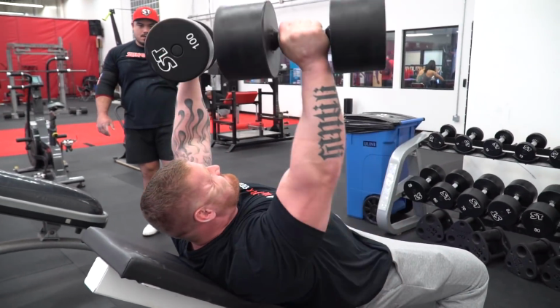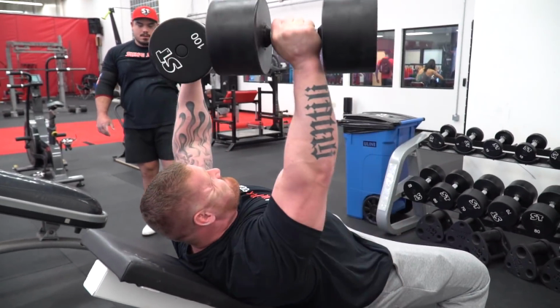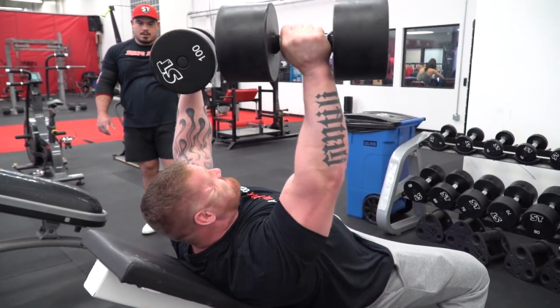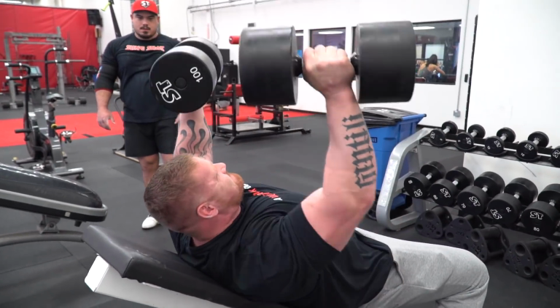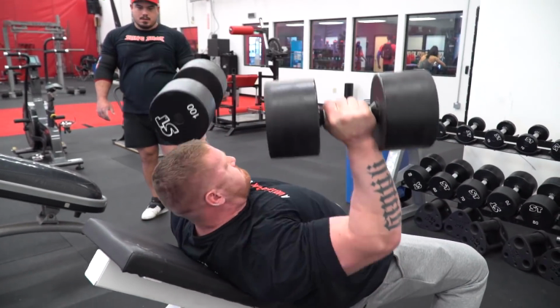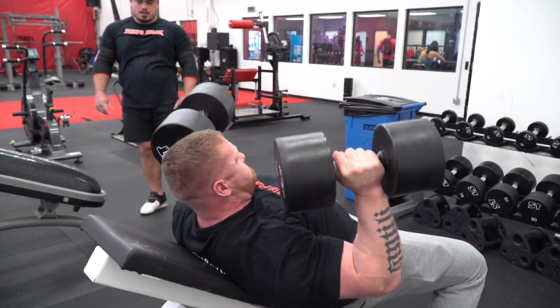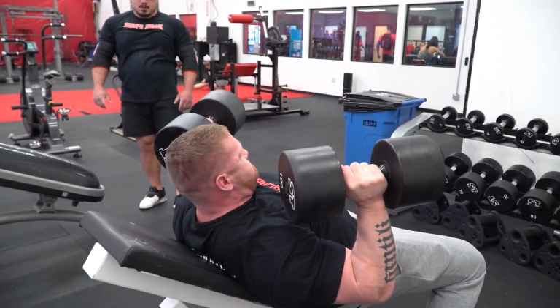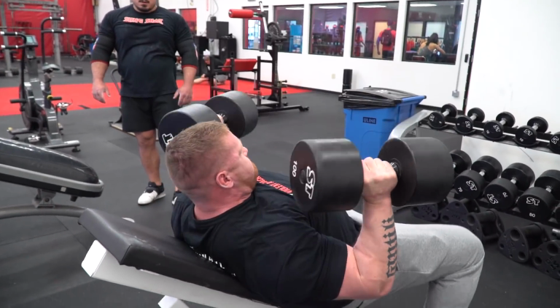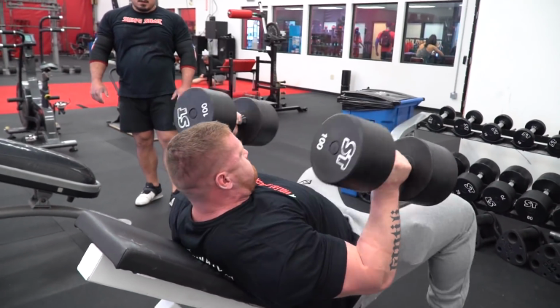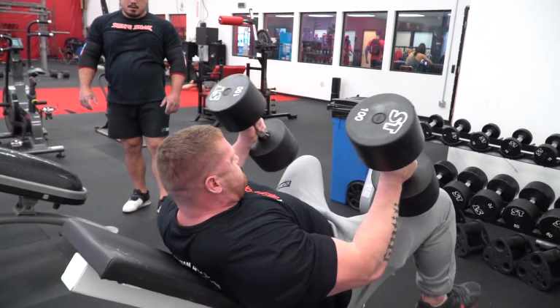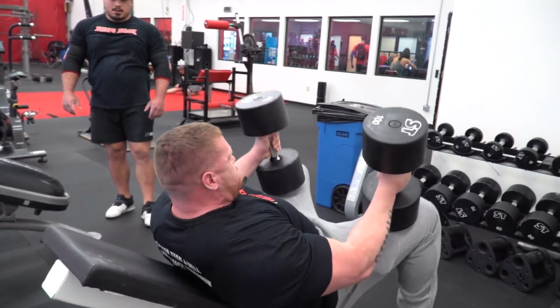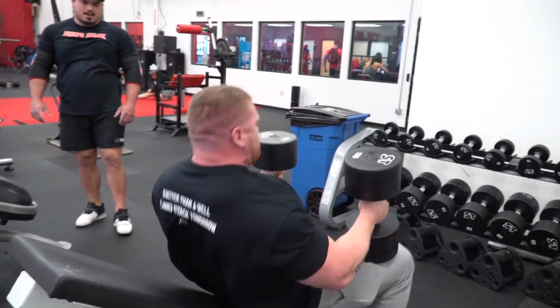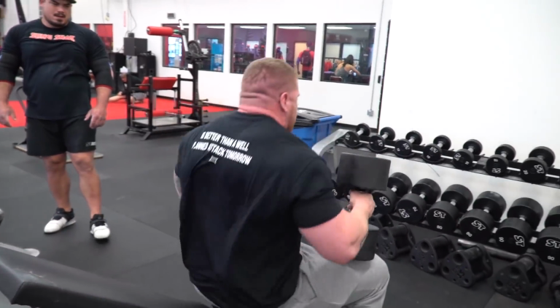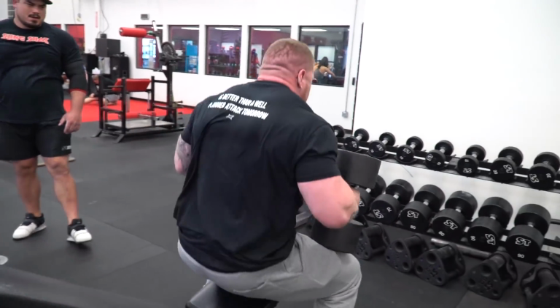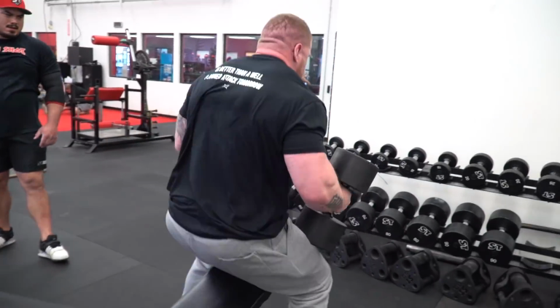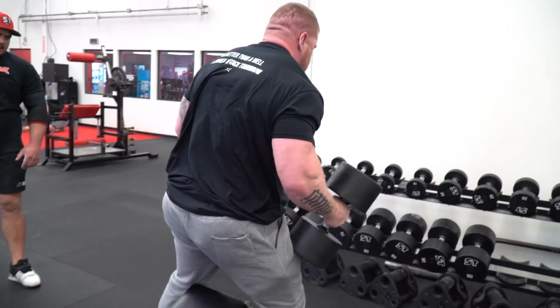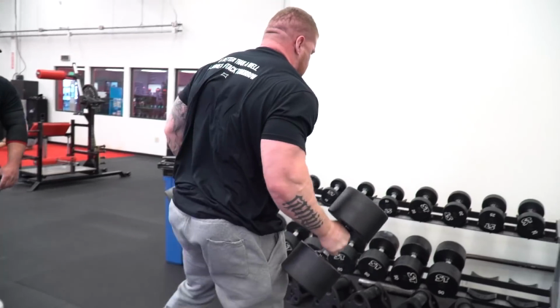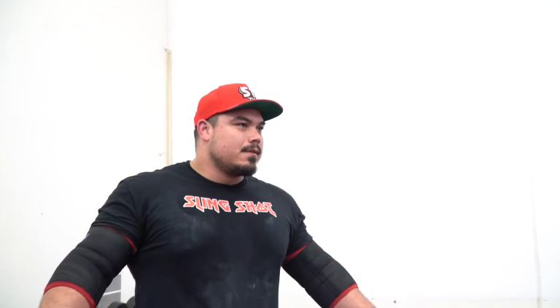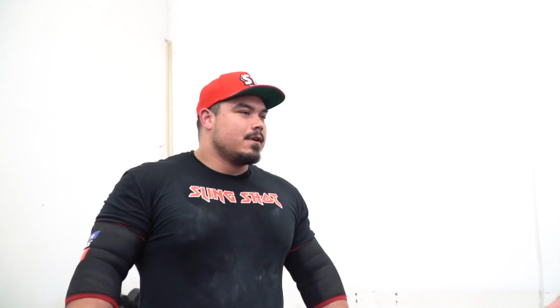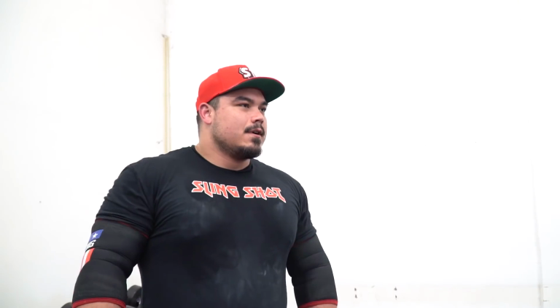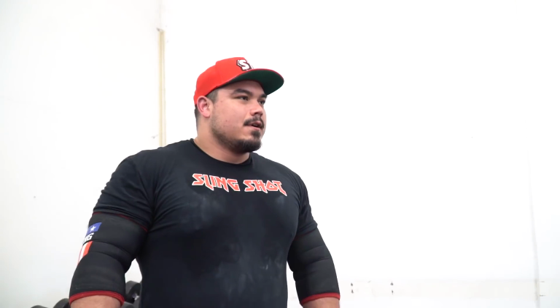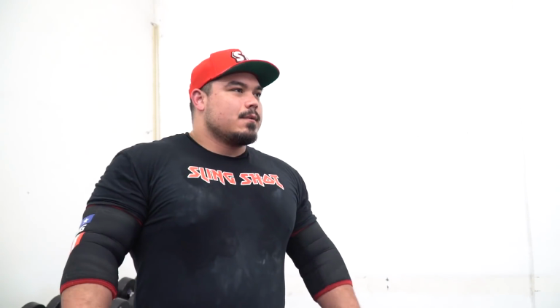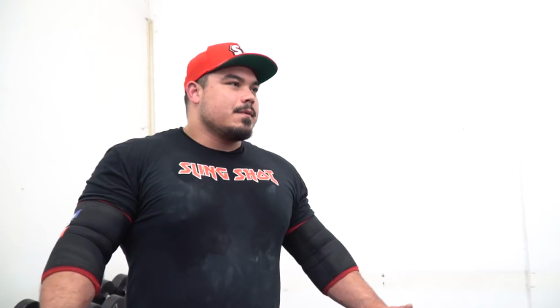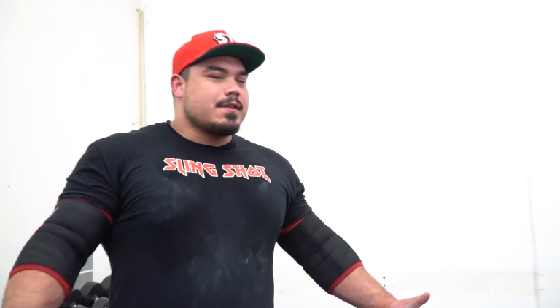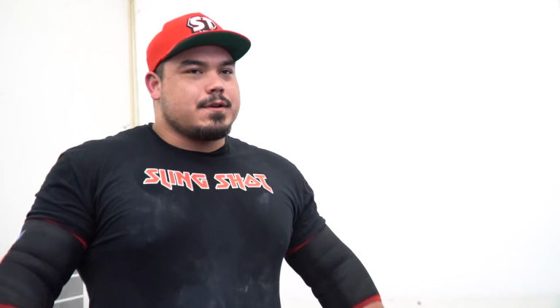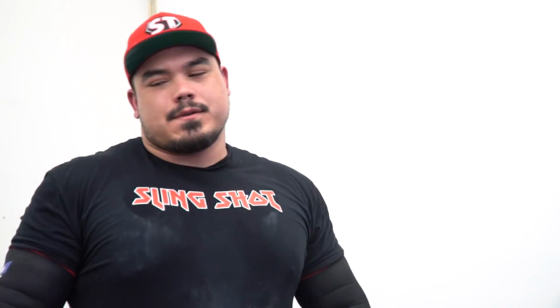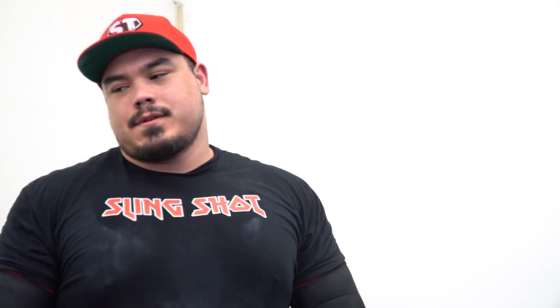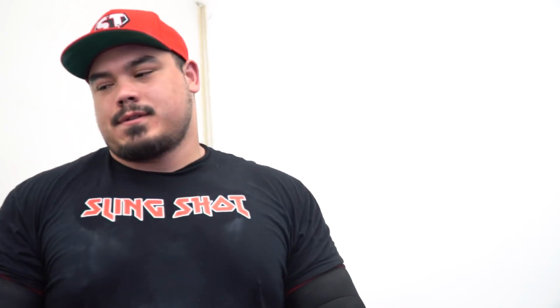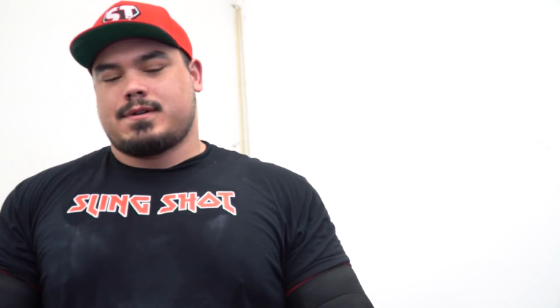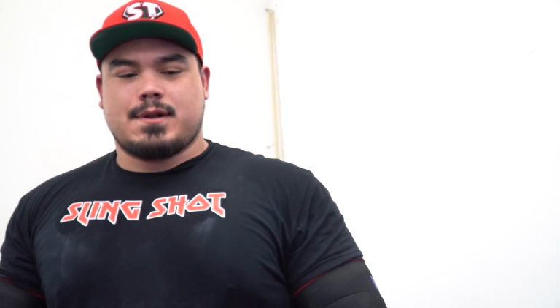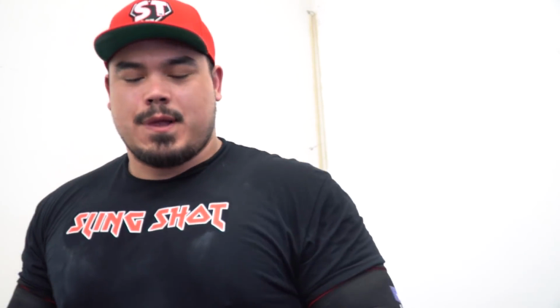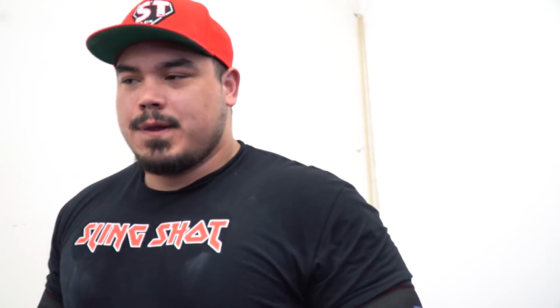Some people are like, 'Oh, my back hurts after that,' and I tell them, well, you're just using too much back. What do you think you're doing? You're opening up.